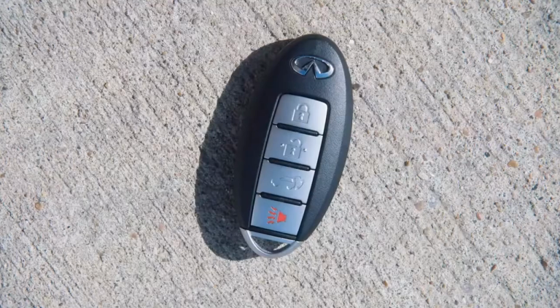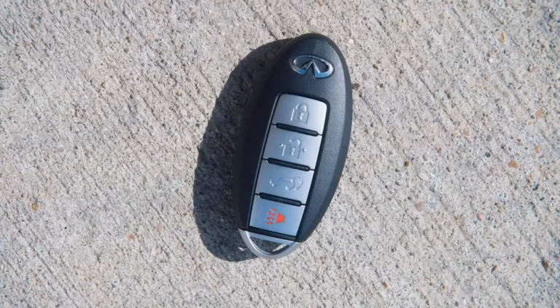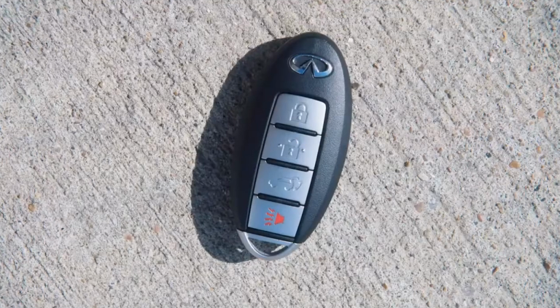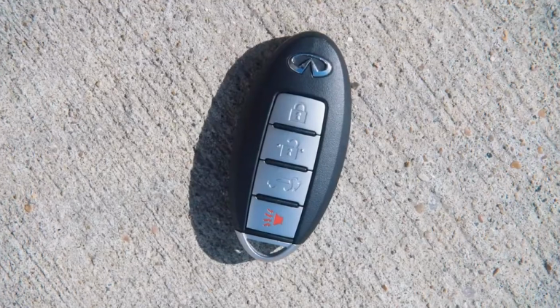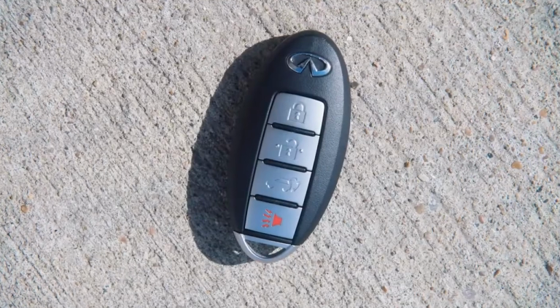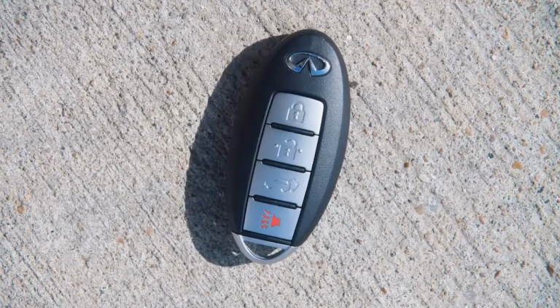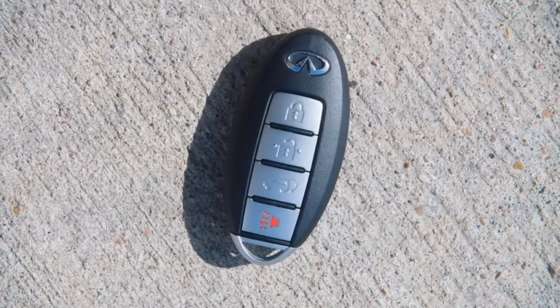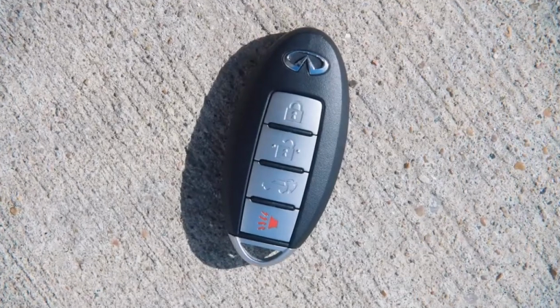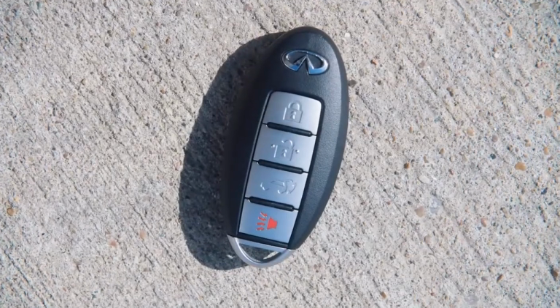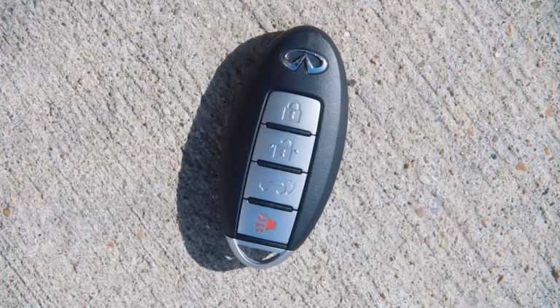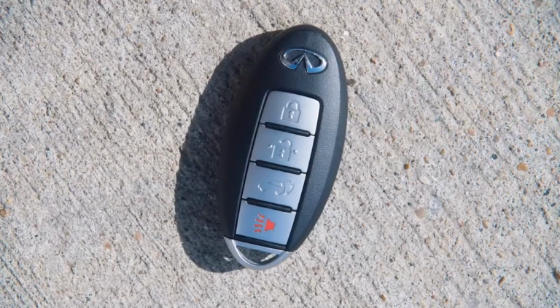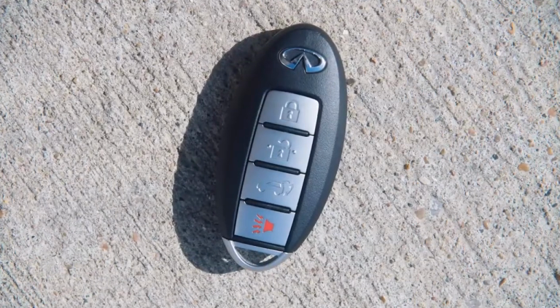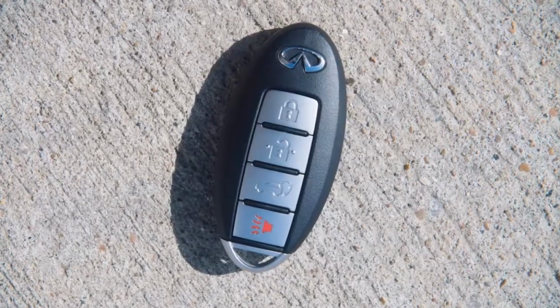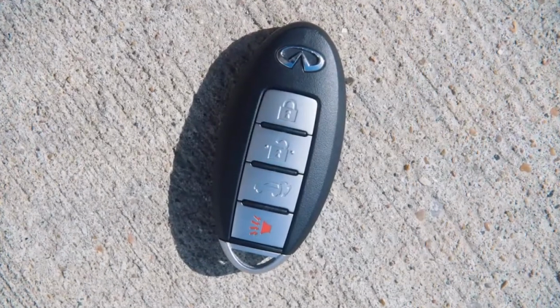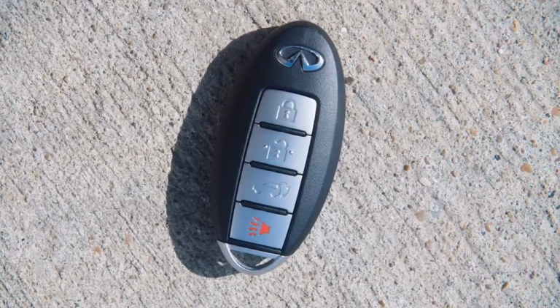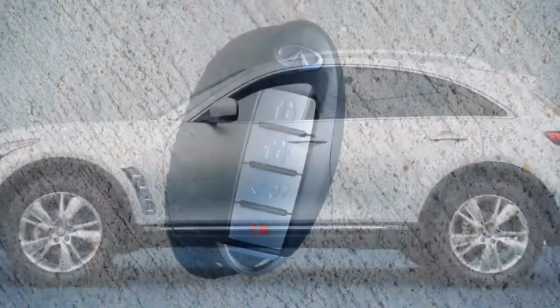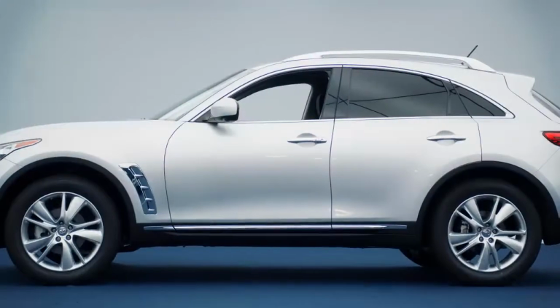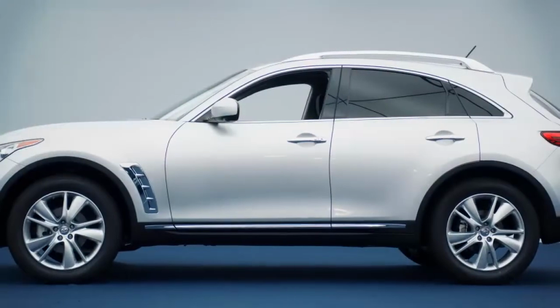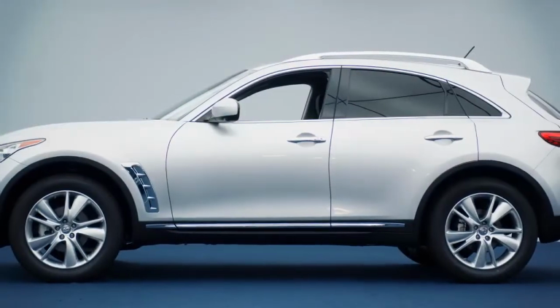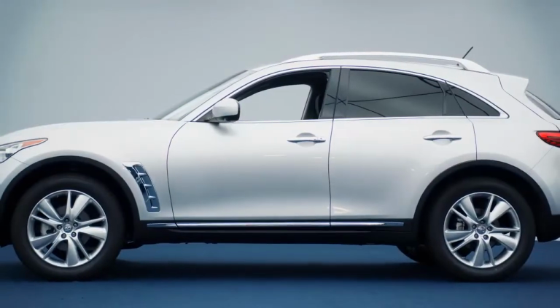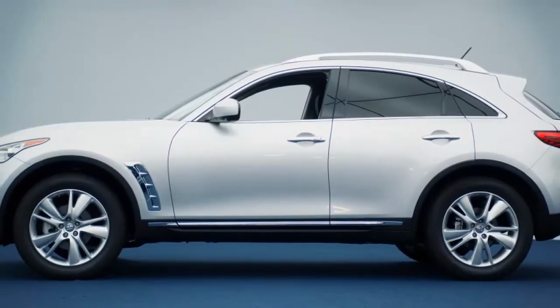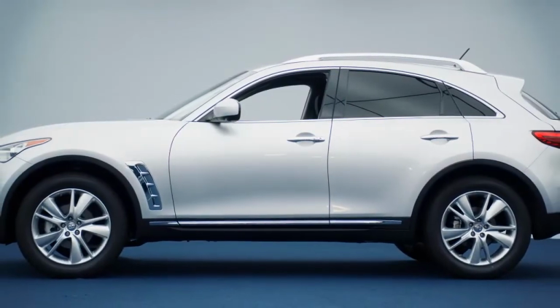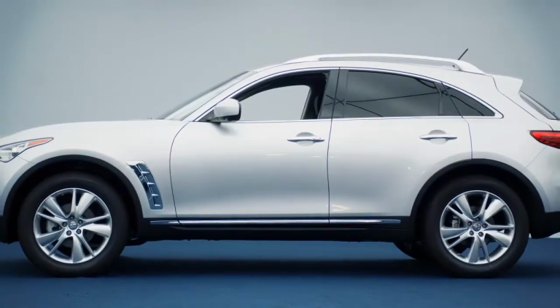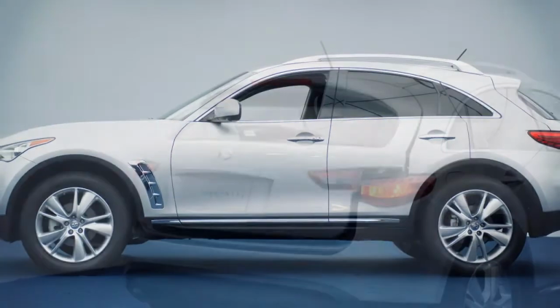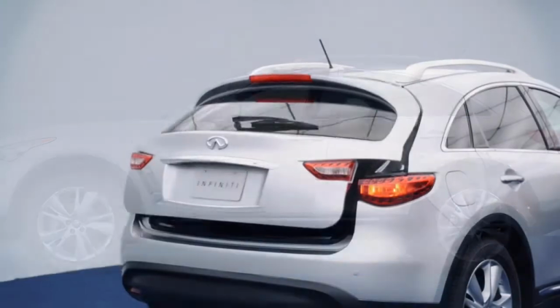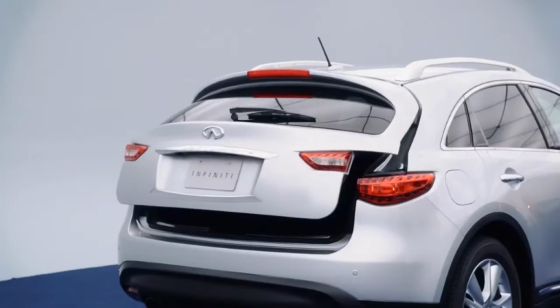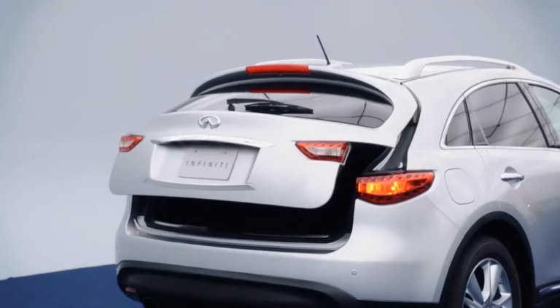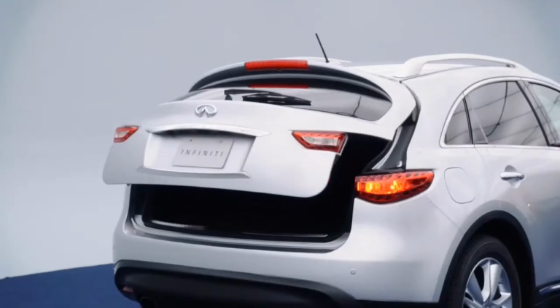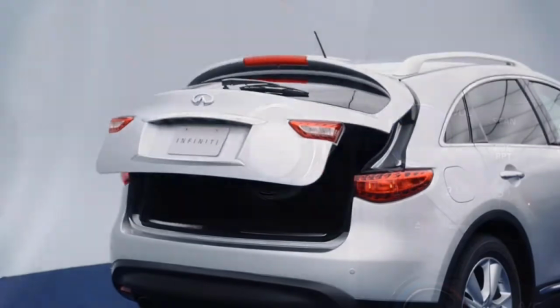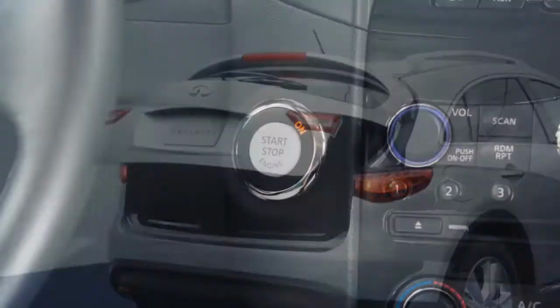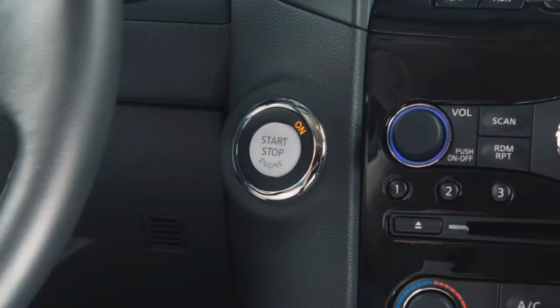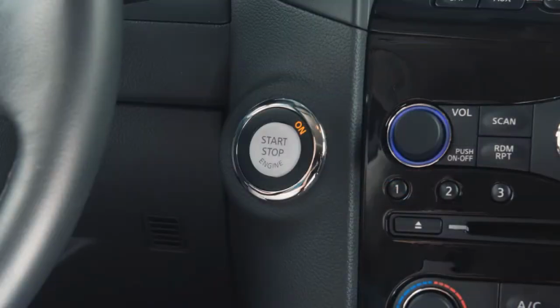Without removing the Intelligent Key from your pocket or purse, you can lock or unlock your doors, open the liftgate, and start the engine.